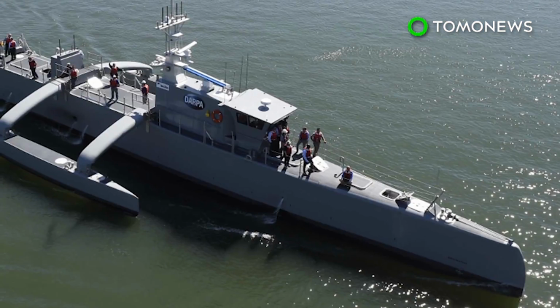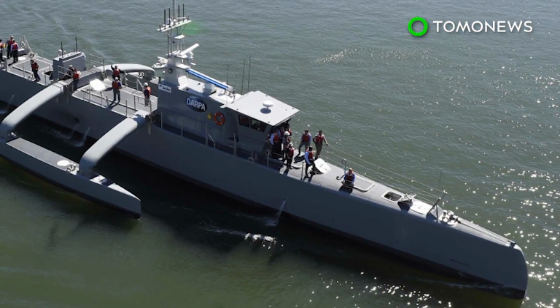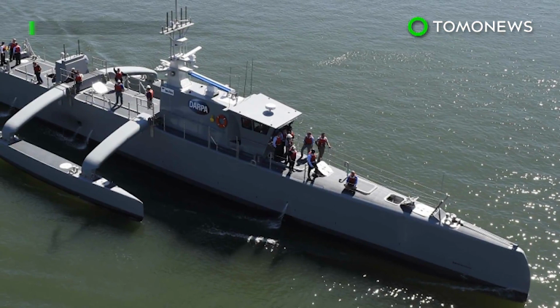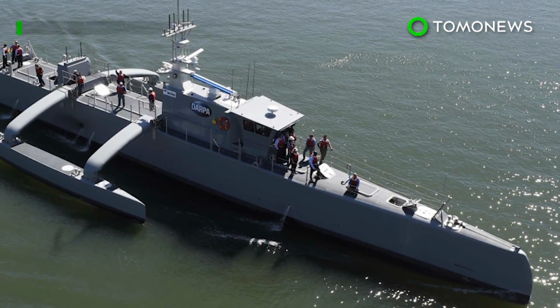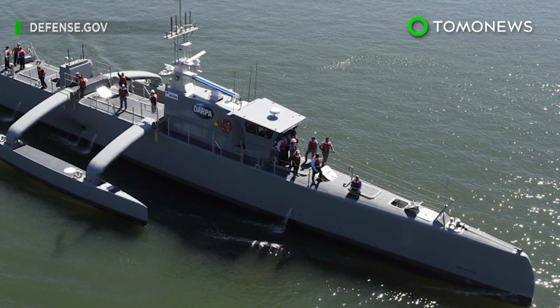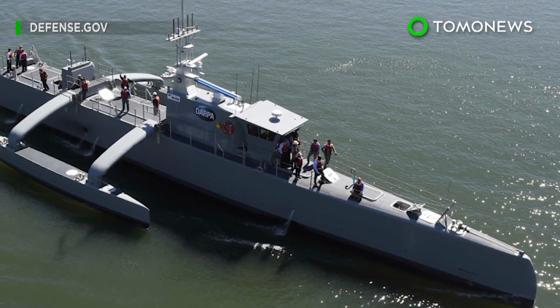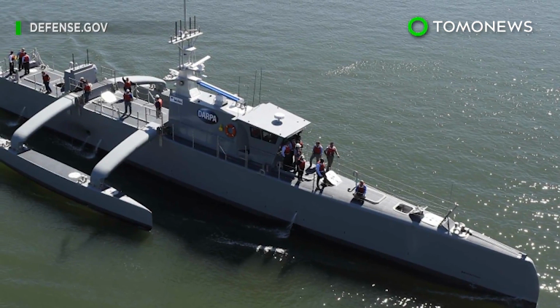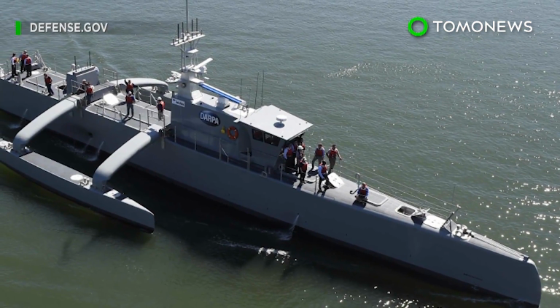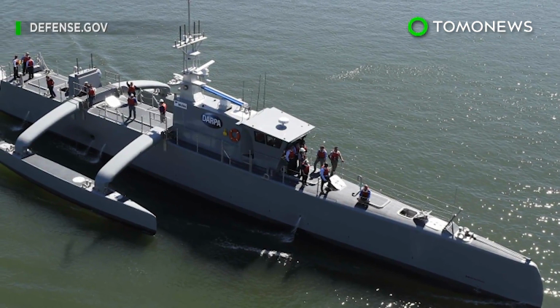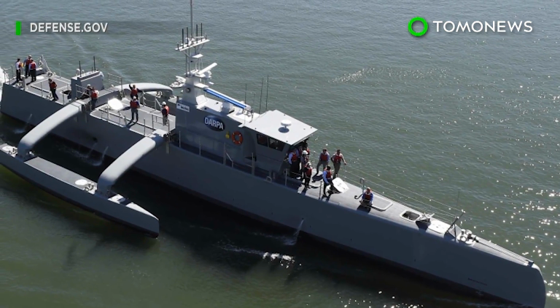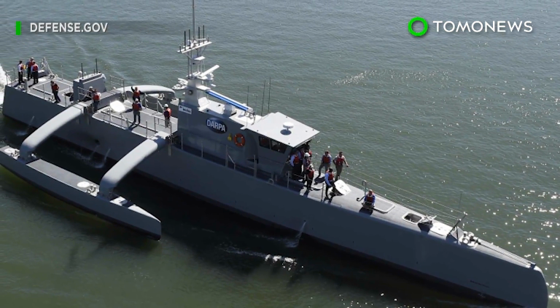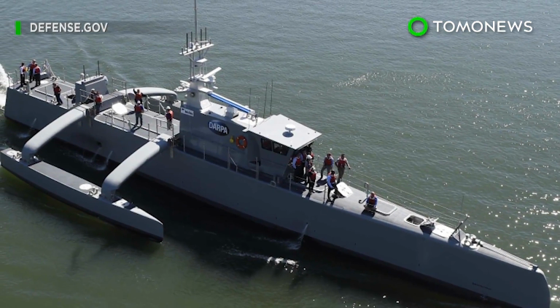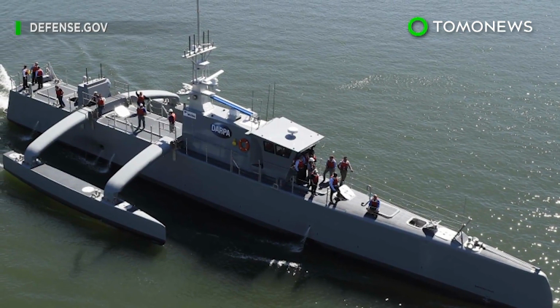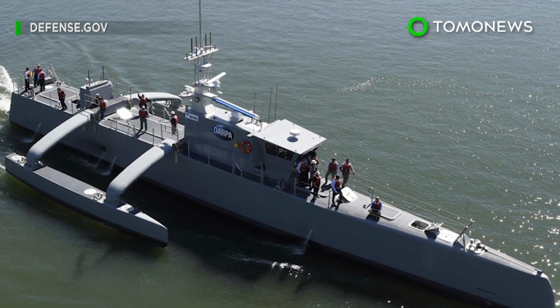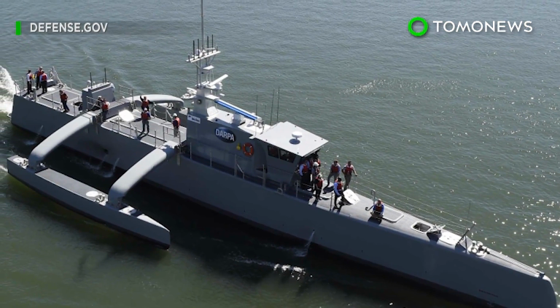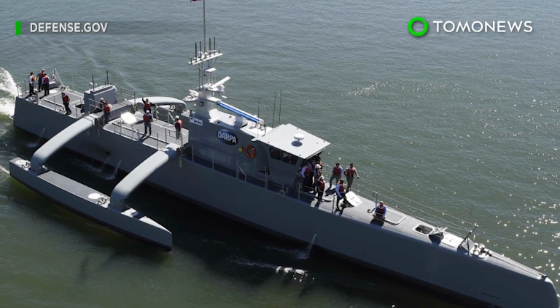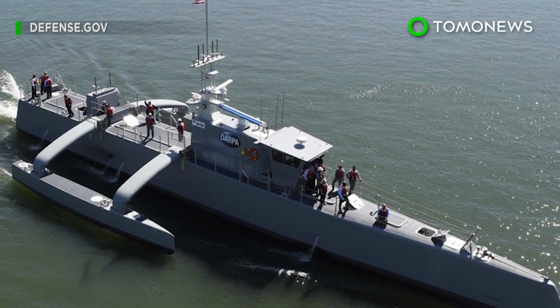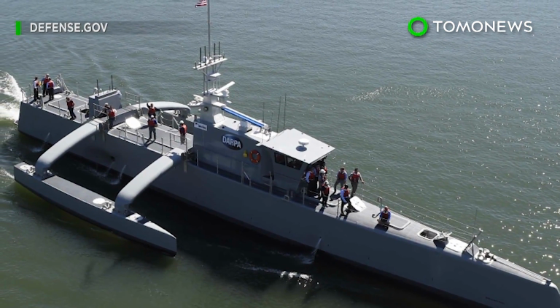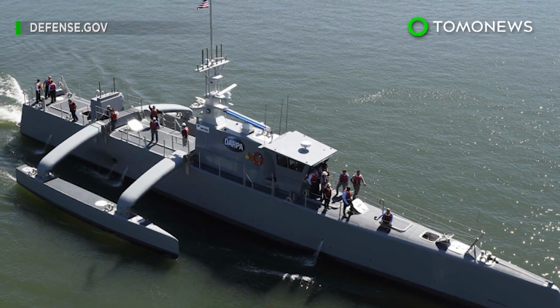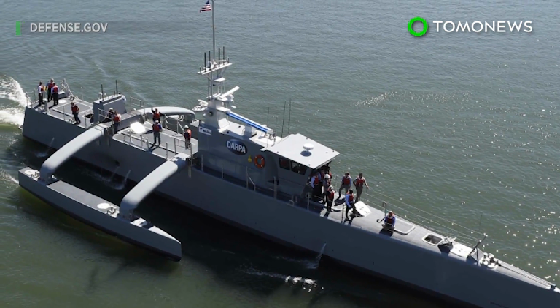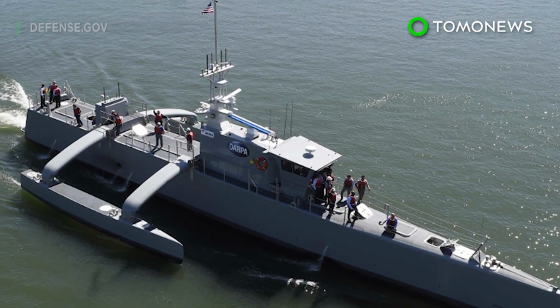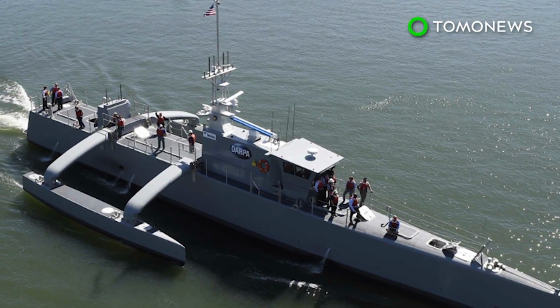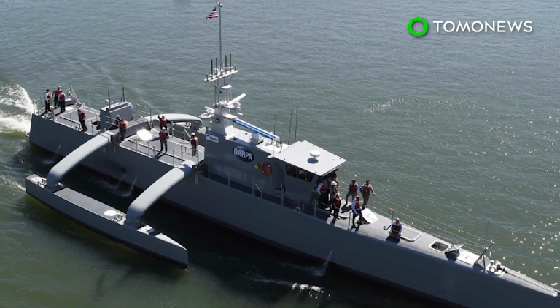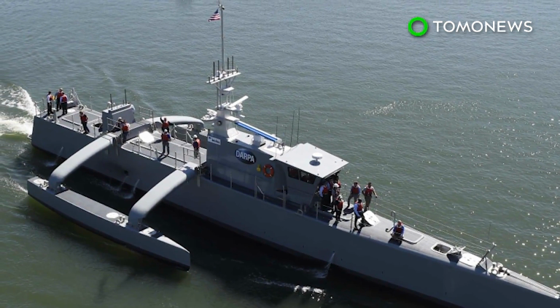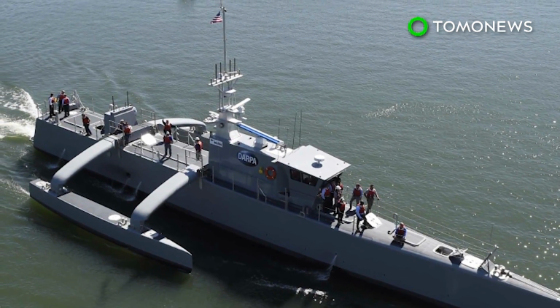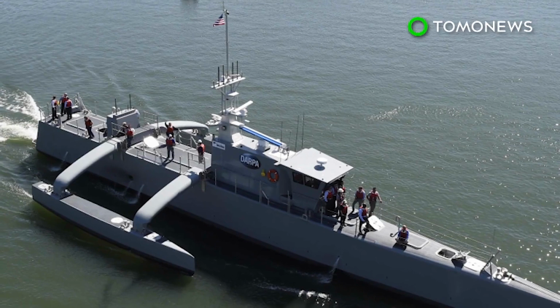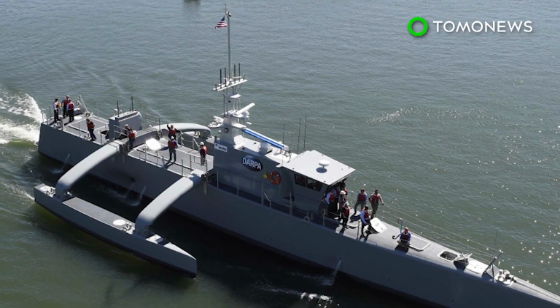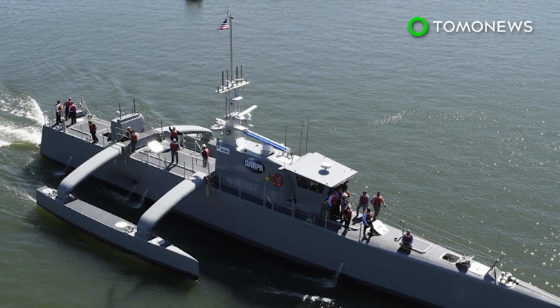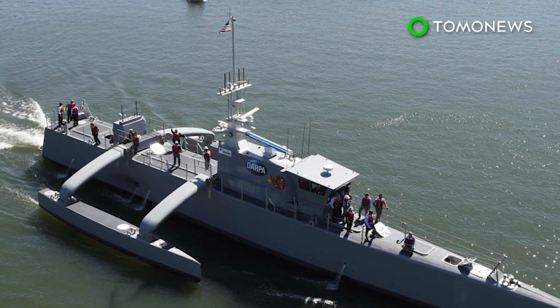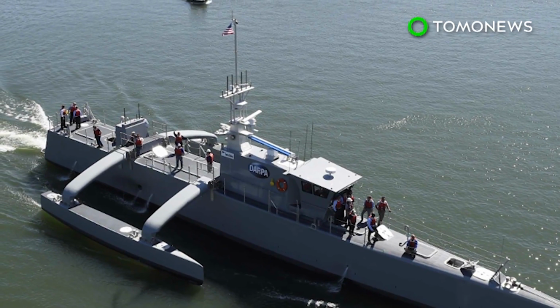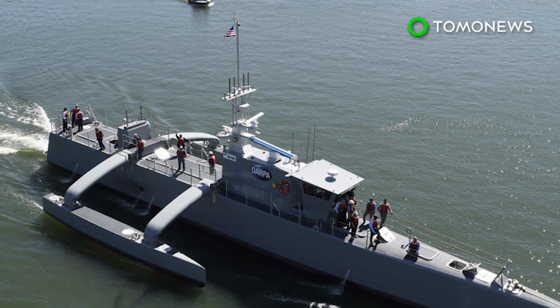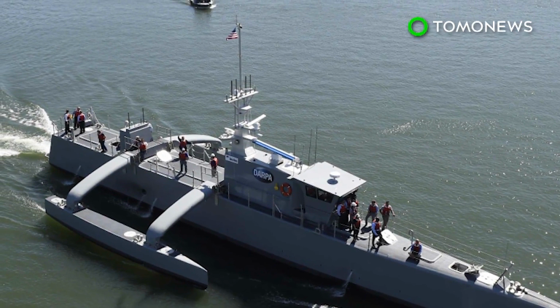The testing period is set to finish in 2018. If it's successful, it will be handed over to the US Navy.